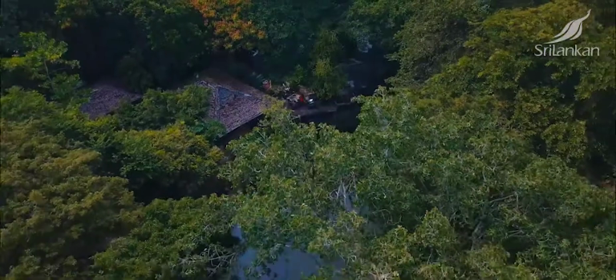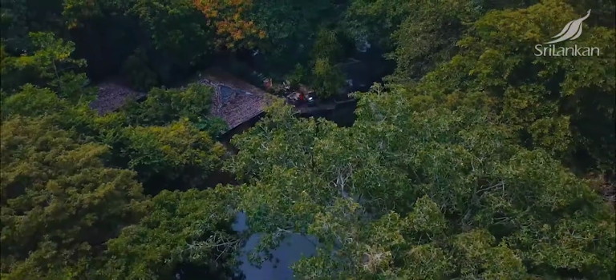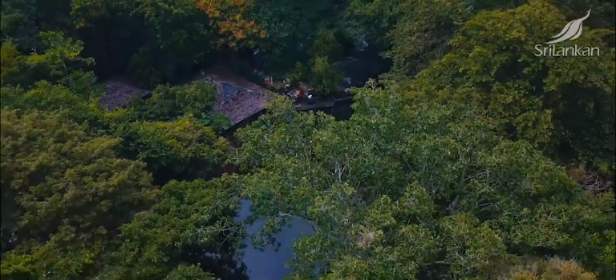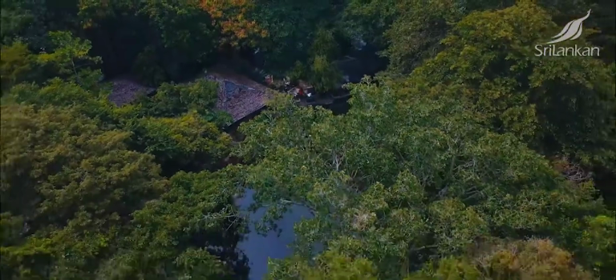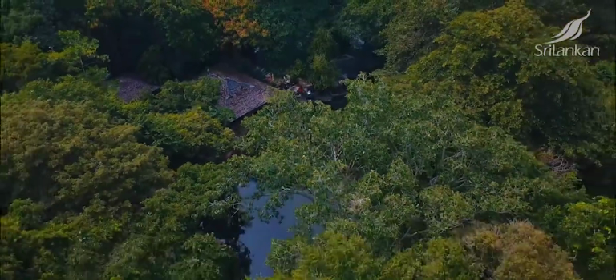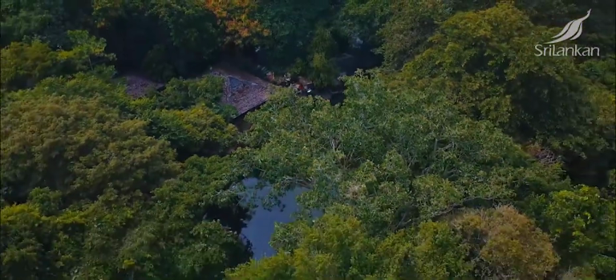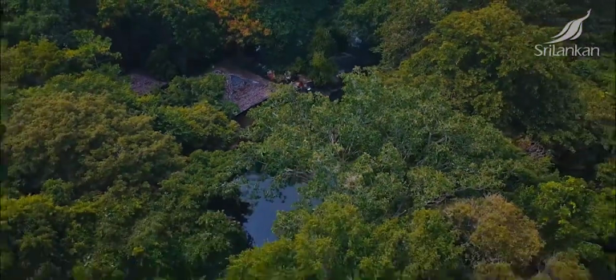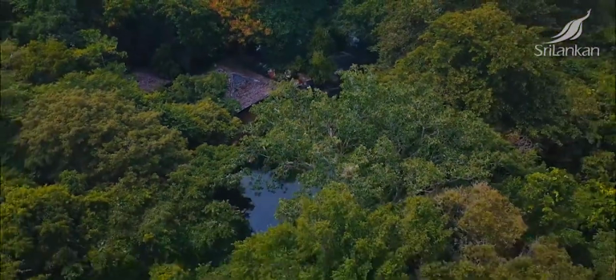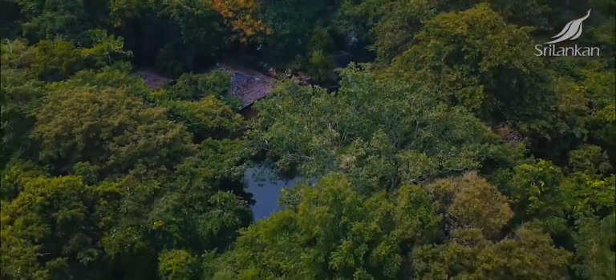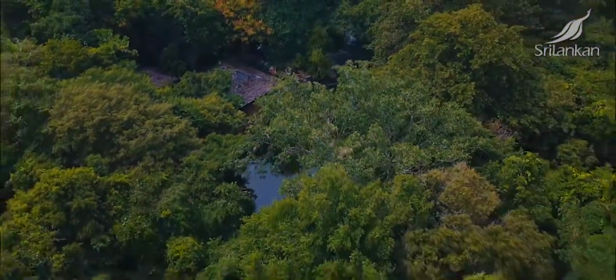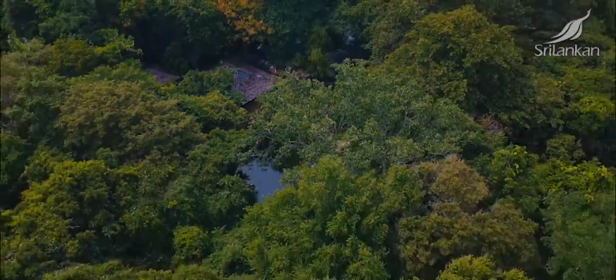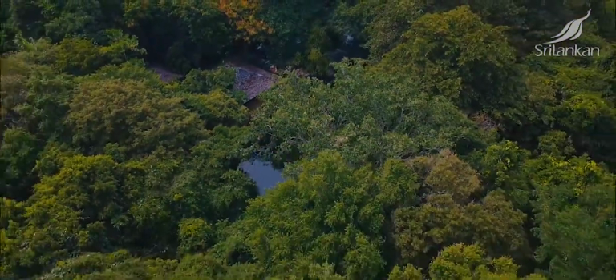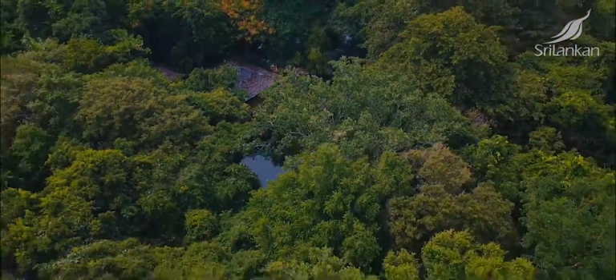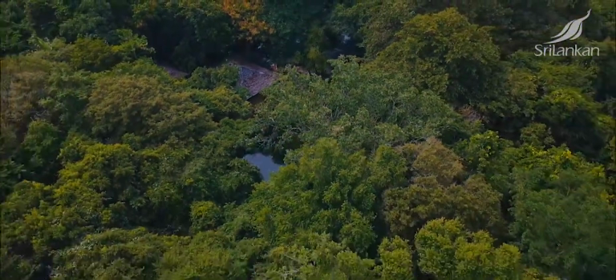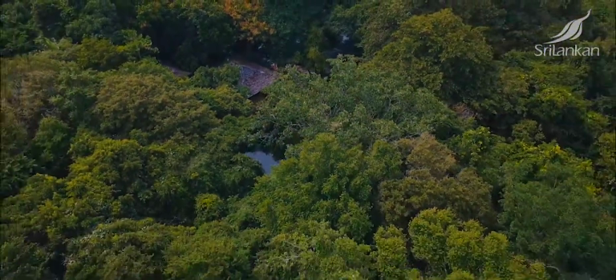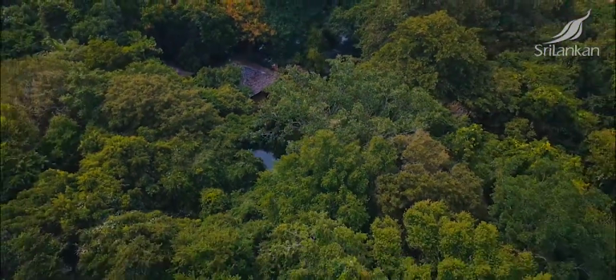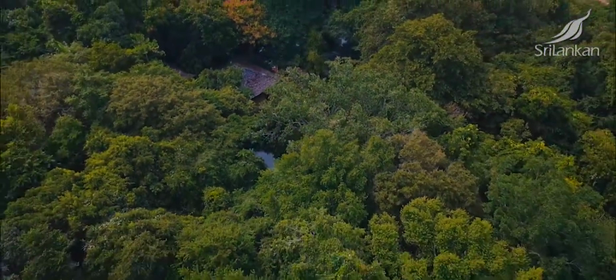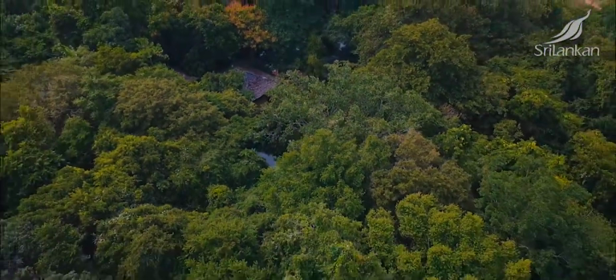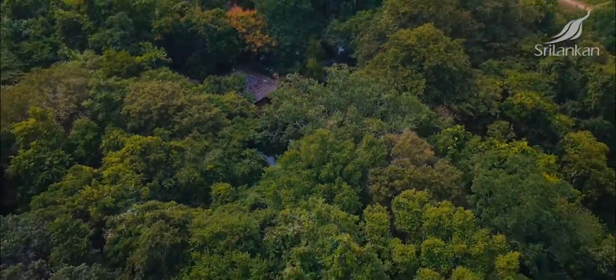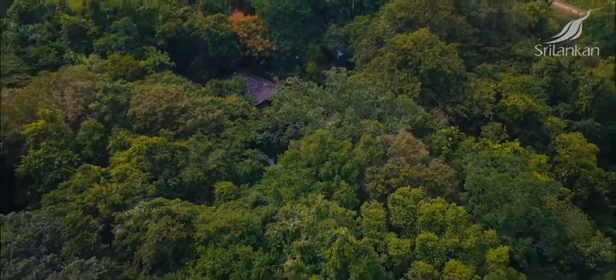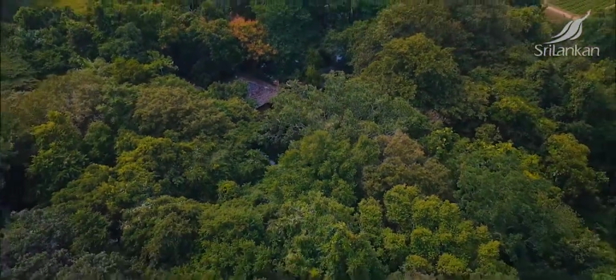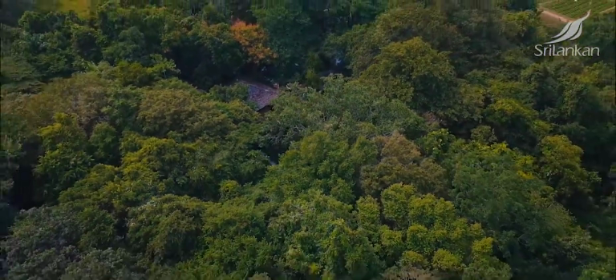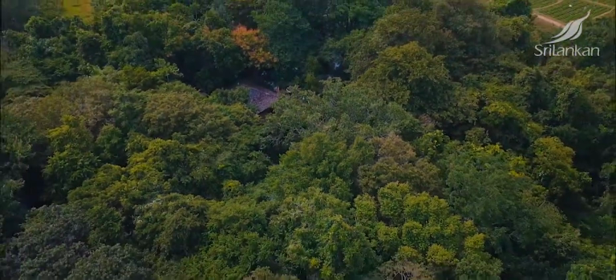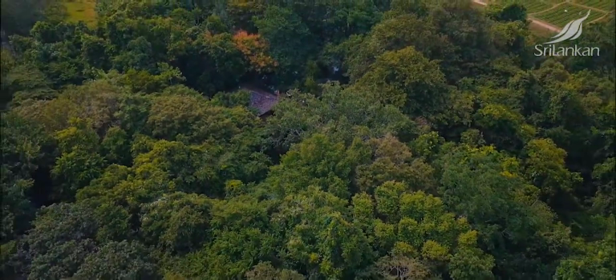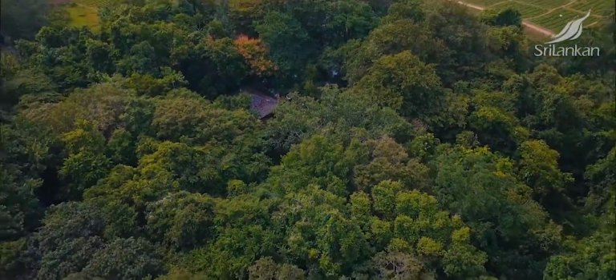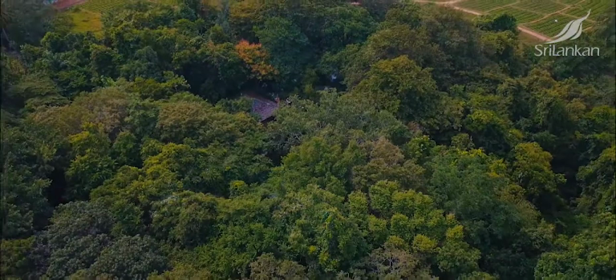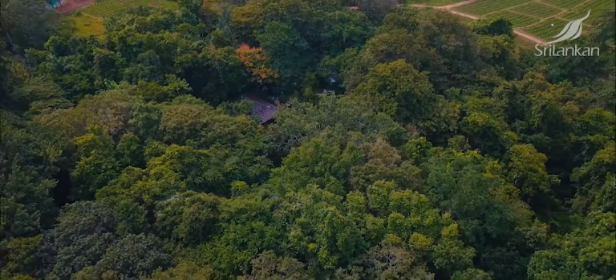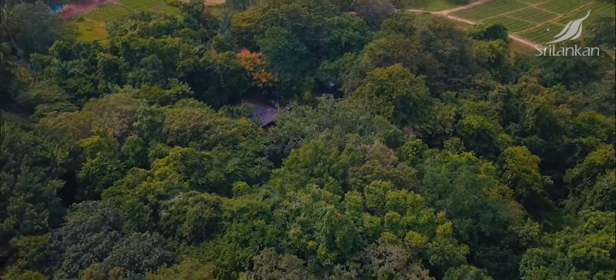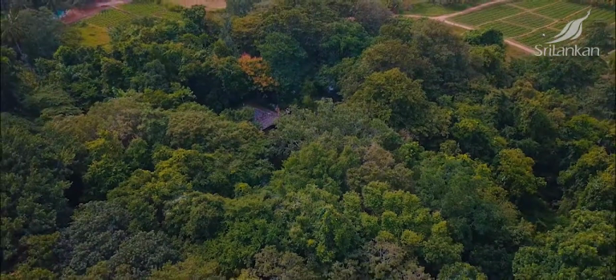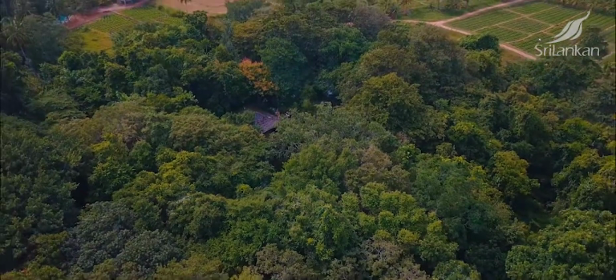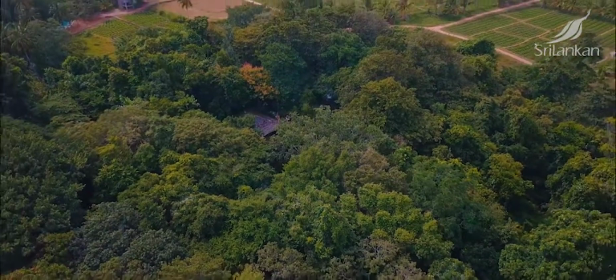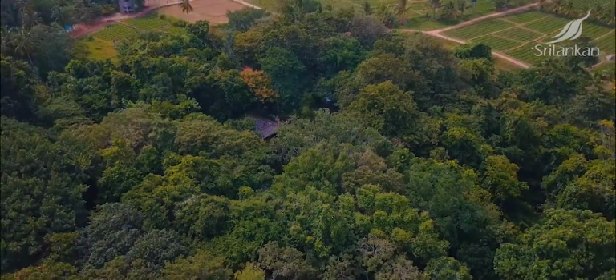It's time to leave this beautiful property for now and to head out to the Minirea National Park to see some elephants.